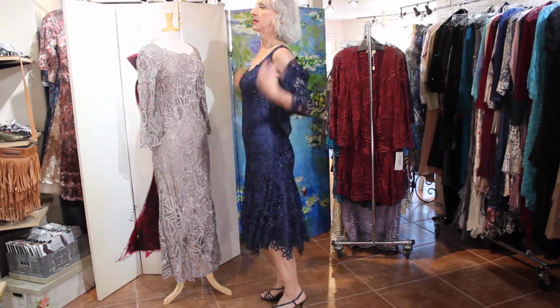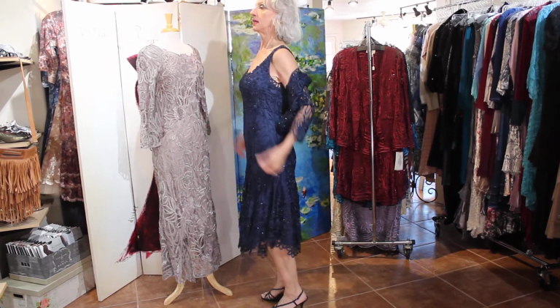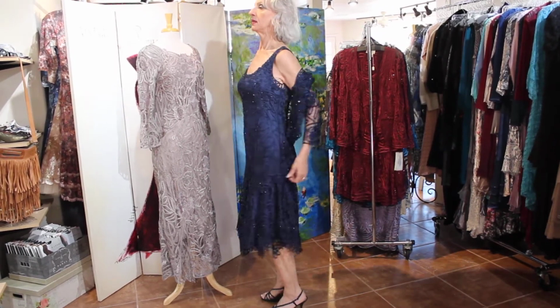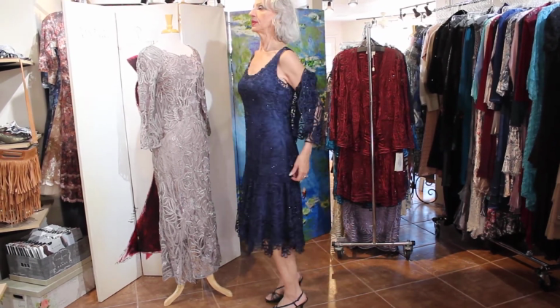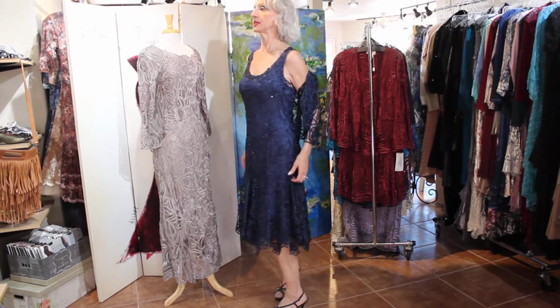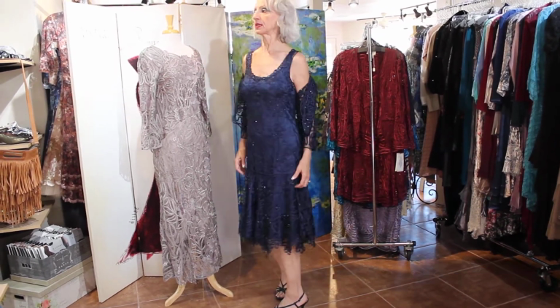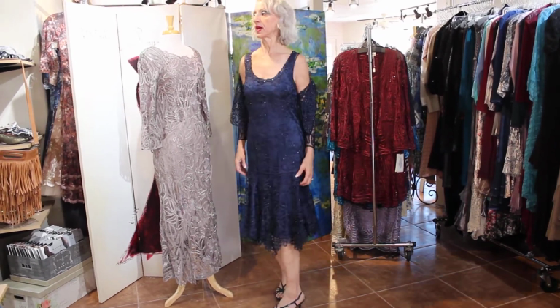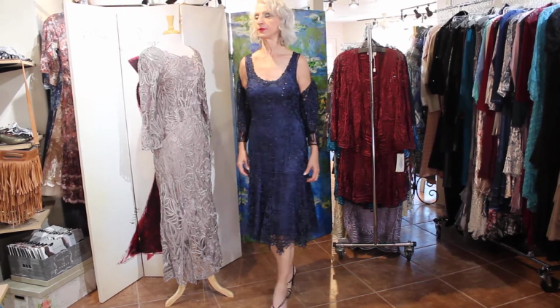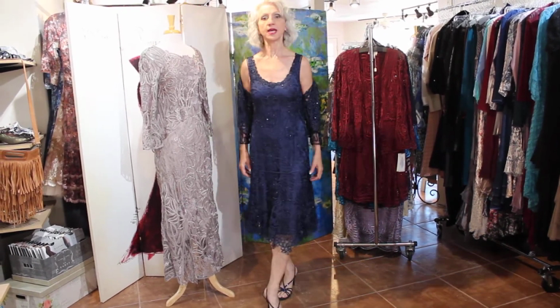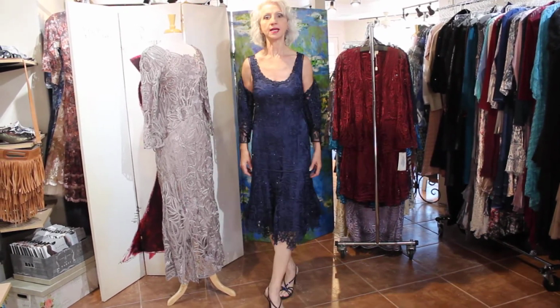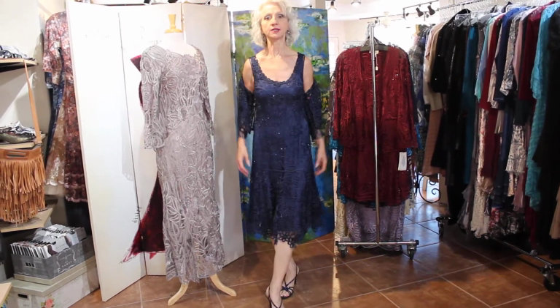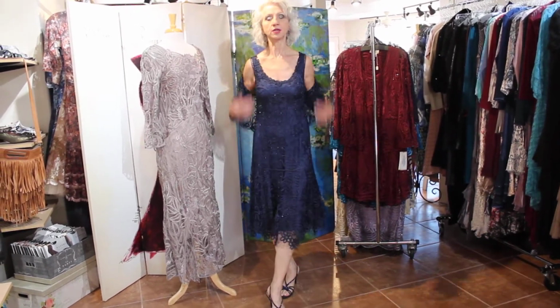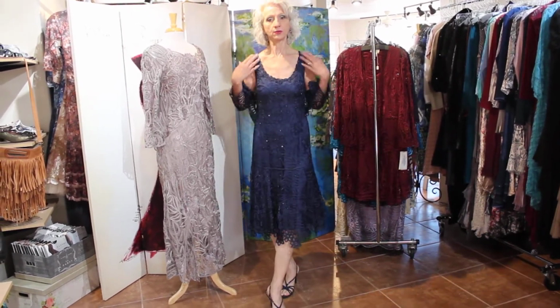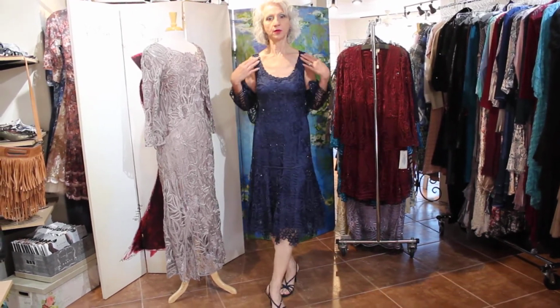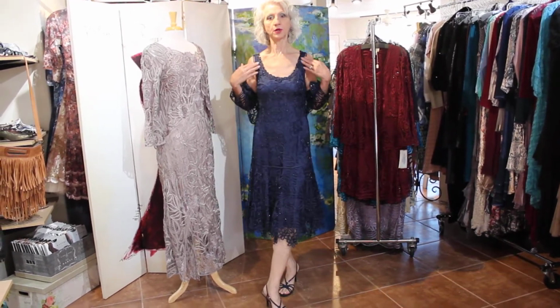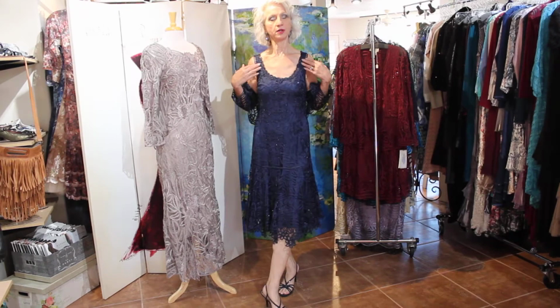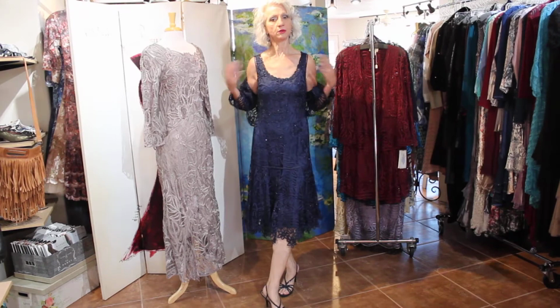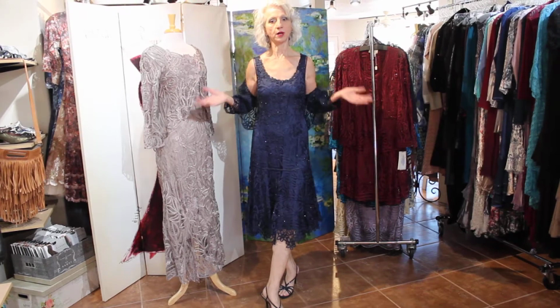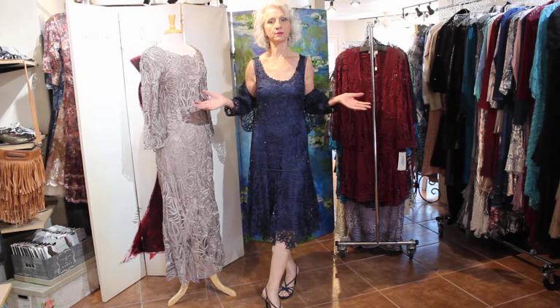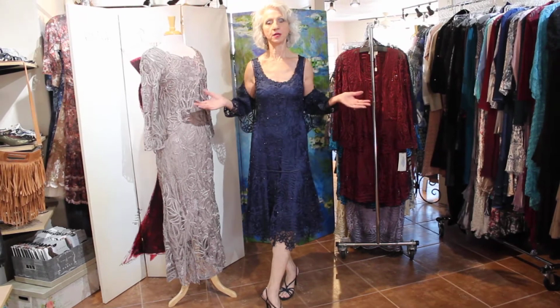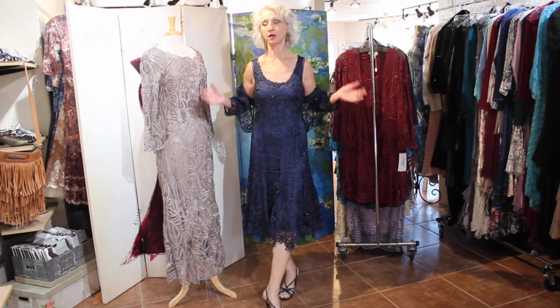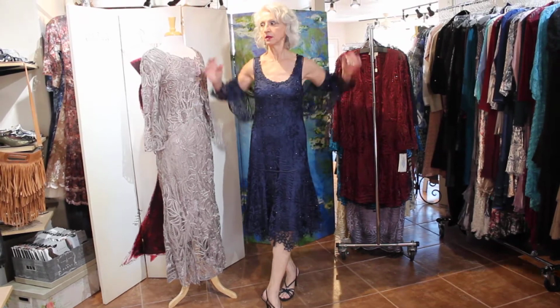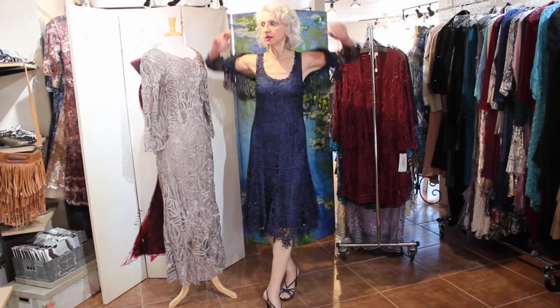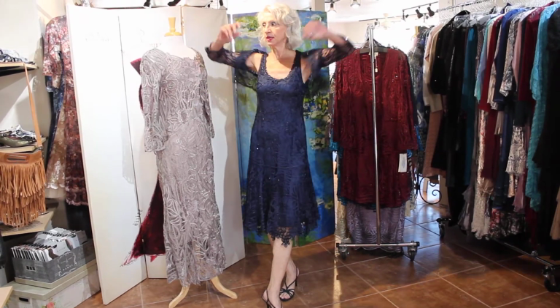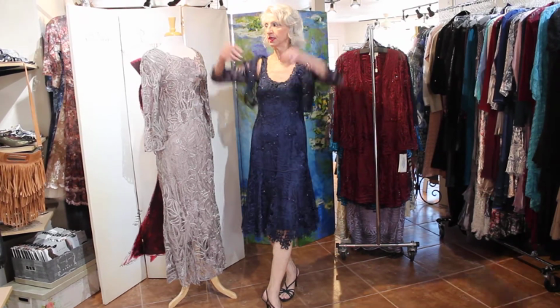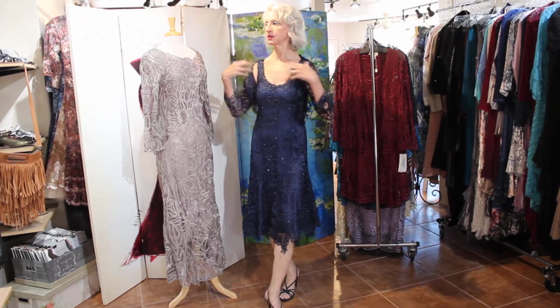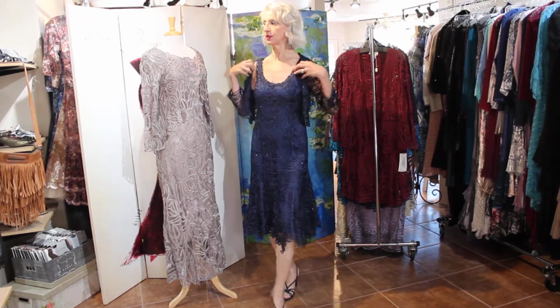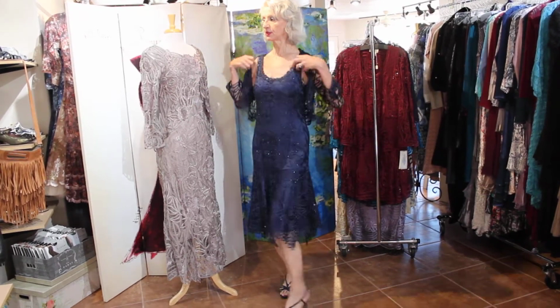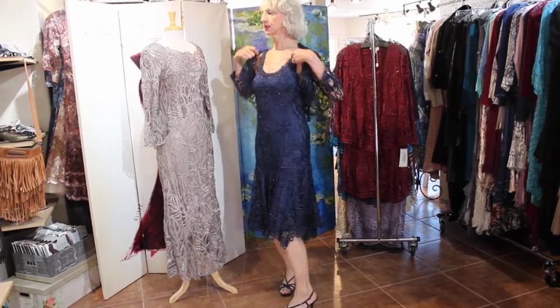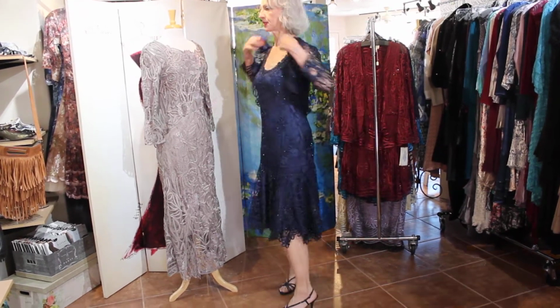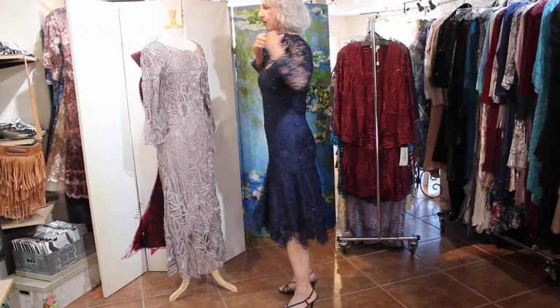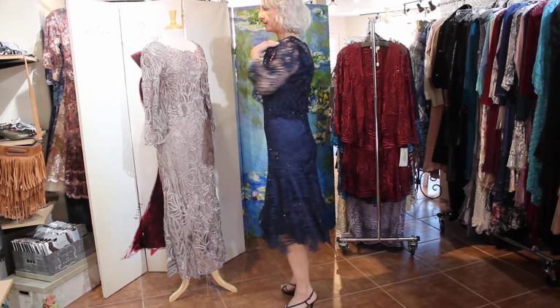This one is kind of a tank, so you can wear a bra — no problem at all.